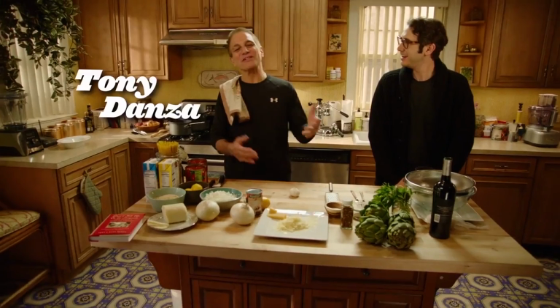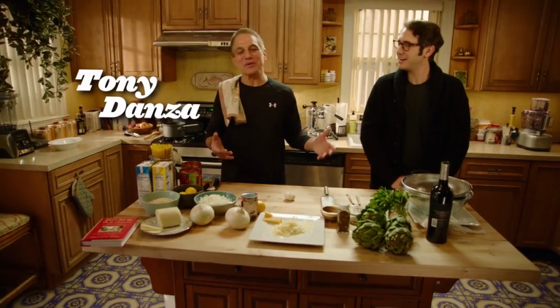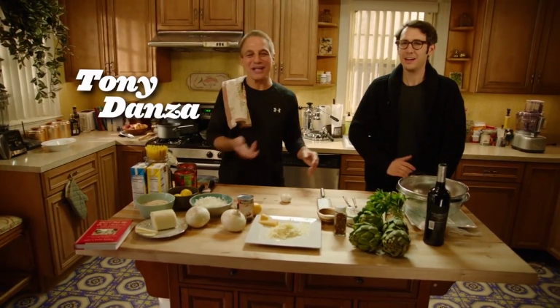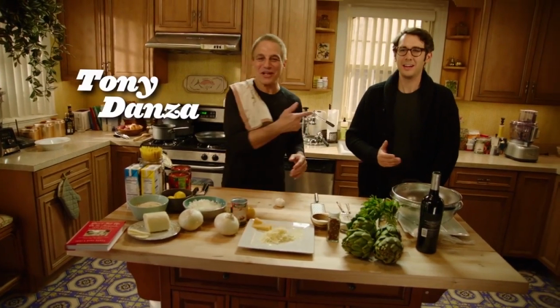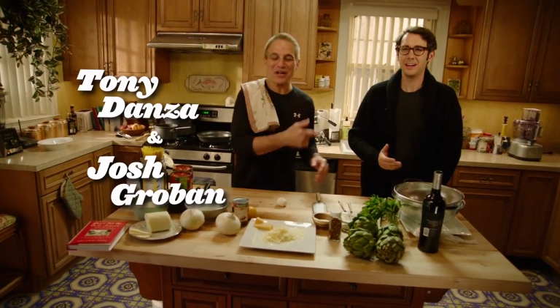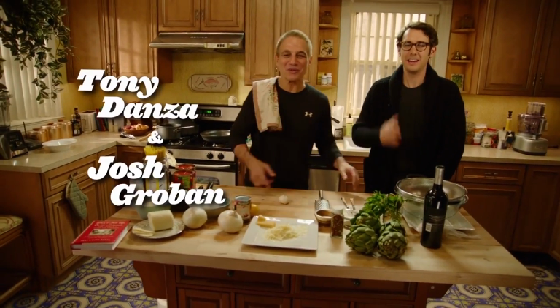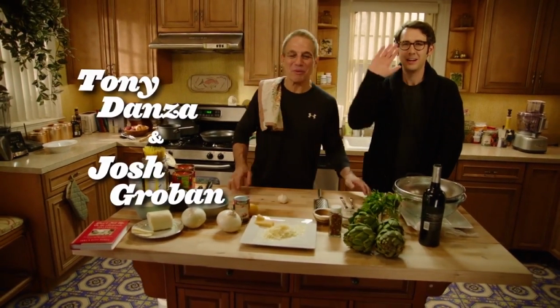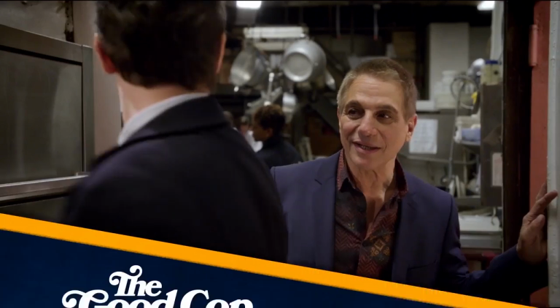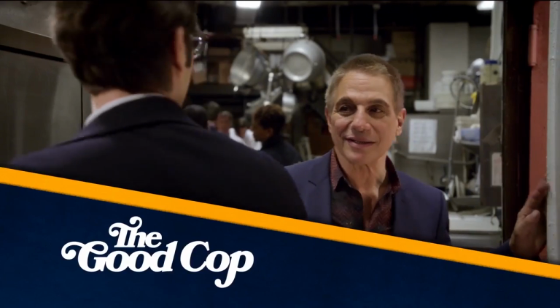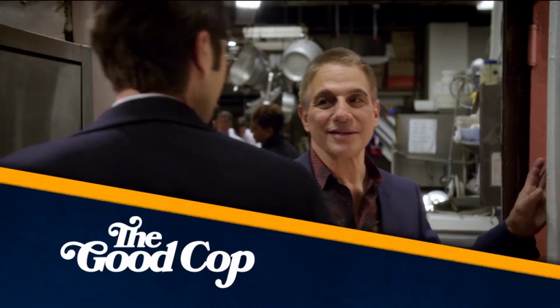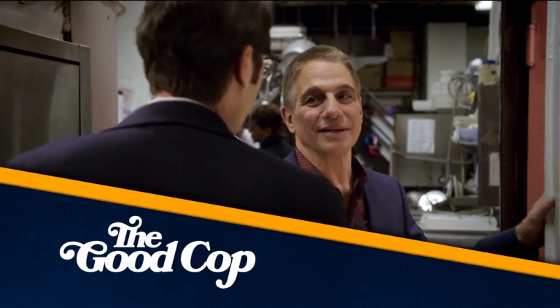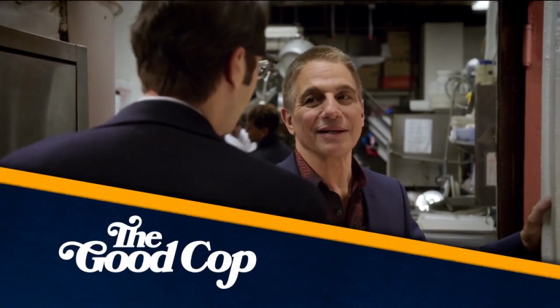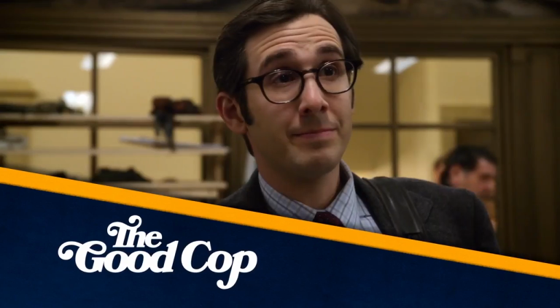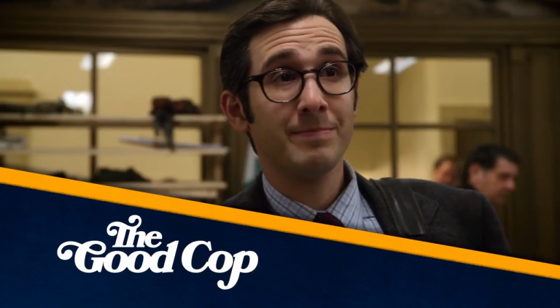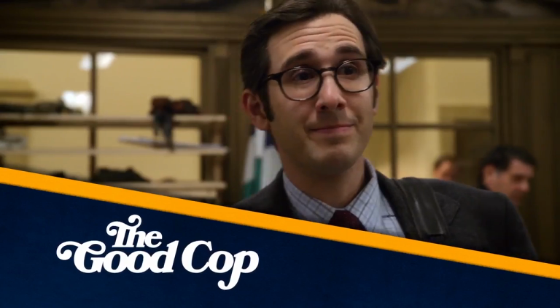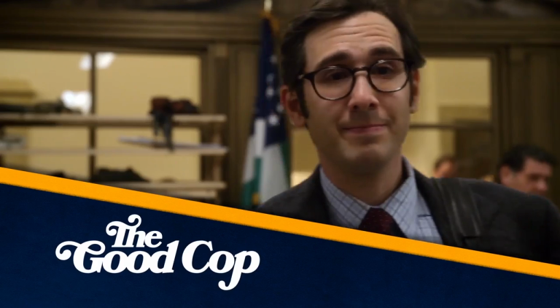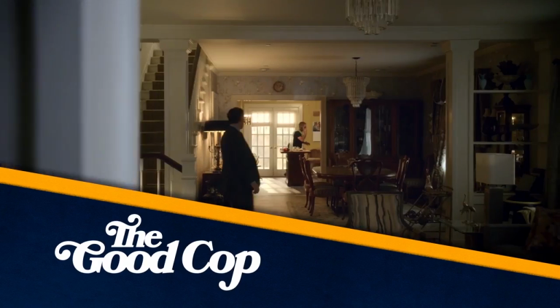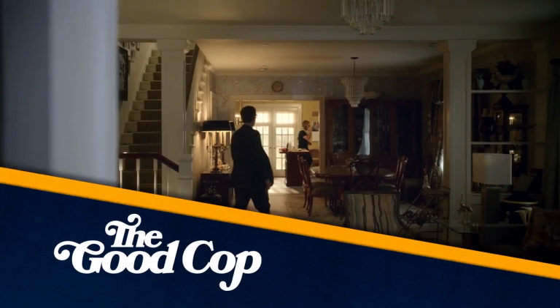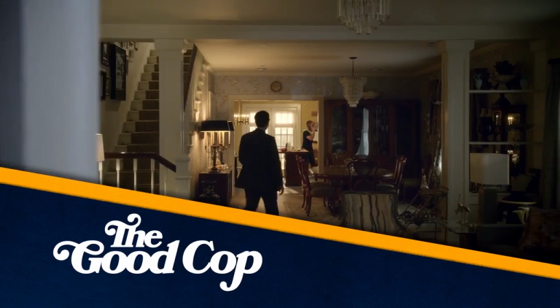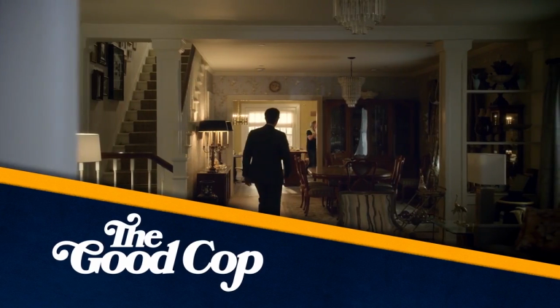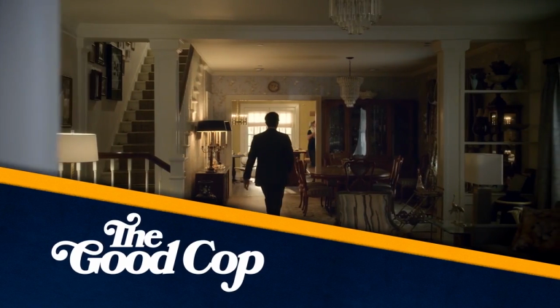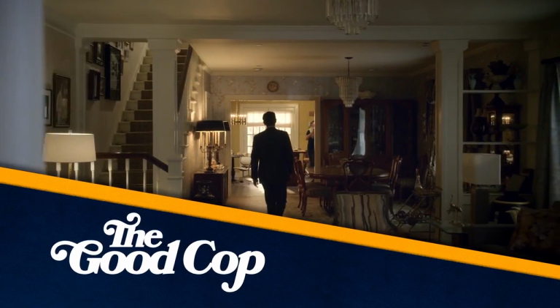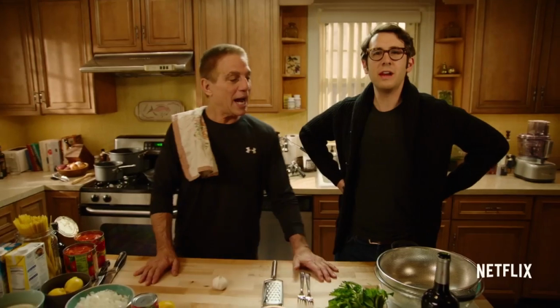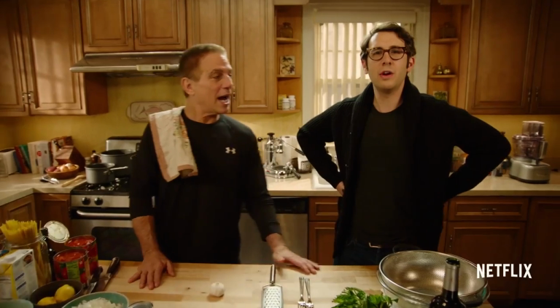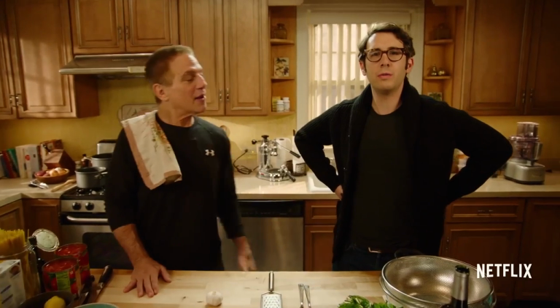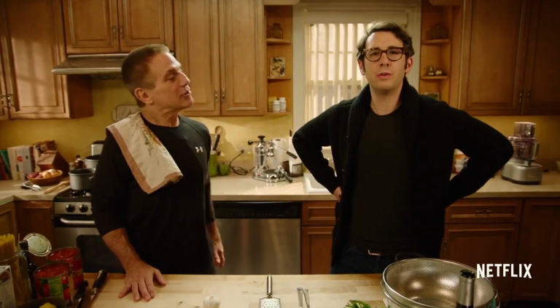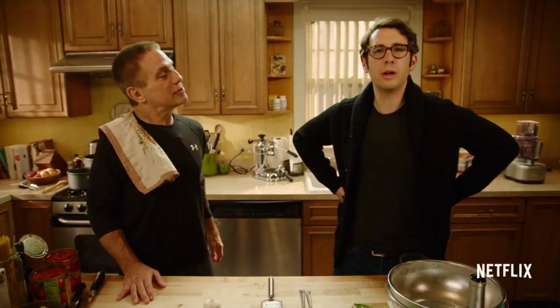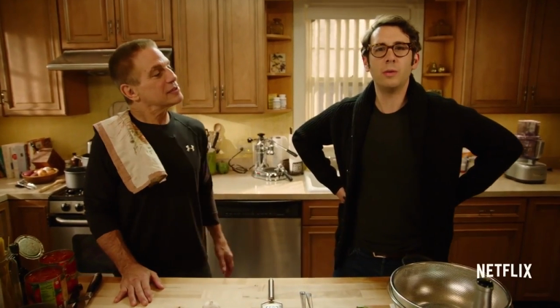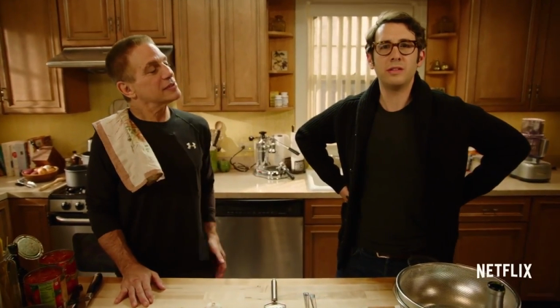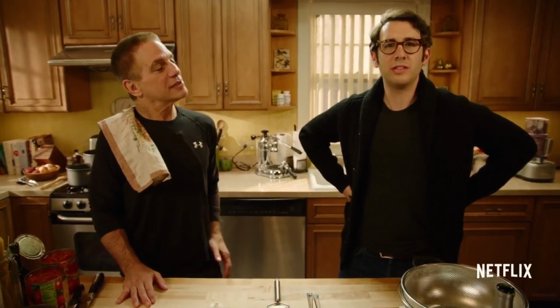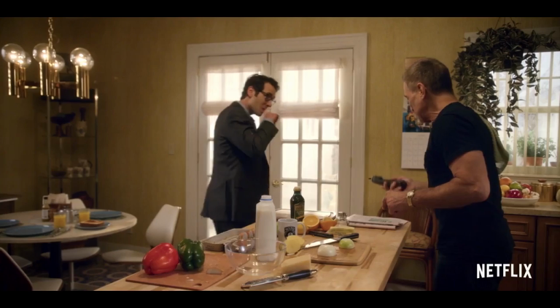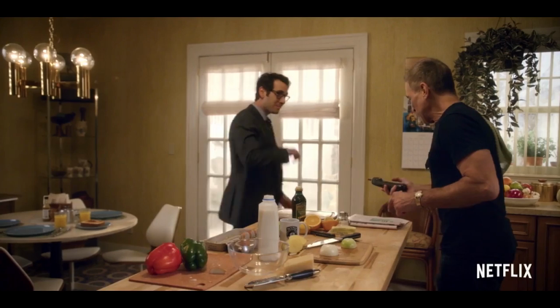It's Tony Danza and Josh Groban. We're on the set of The Good Cop — it's an amazing new show for Netflix. You'd never know, viewing at home, that this is a set.